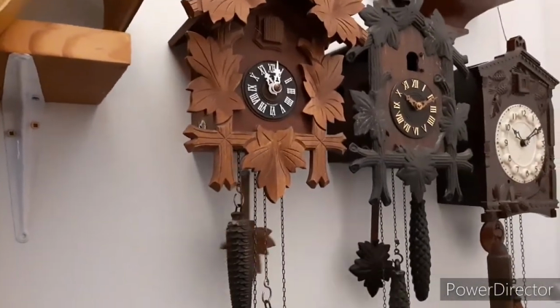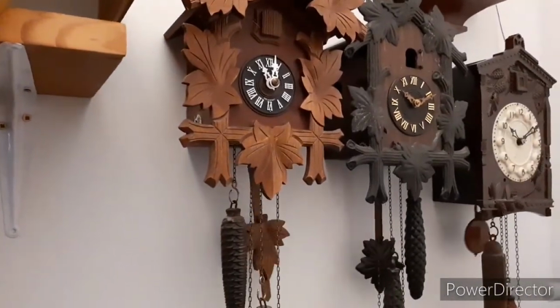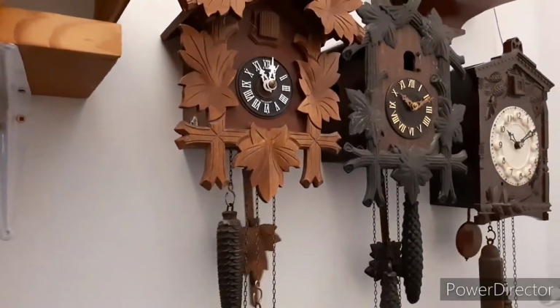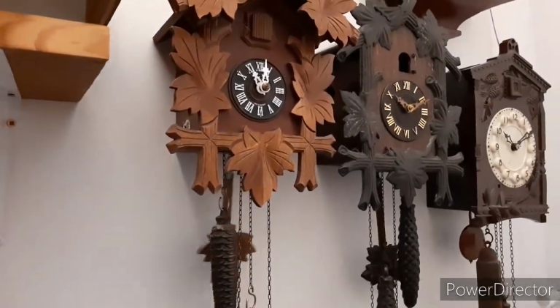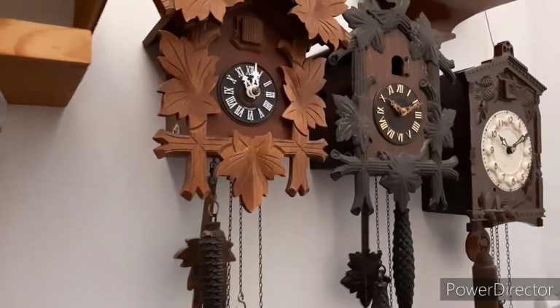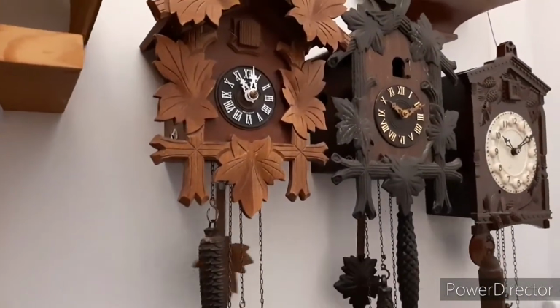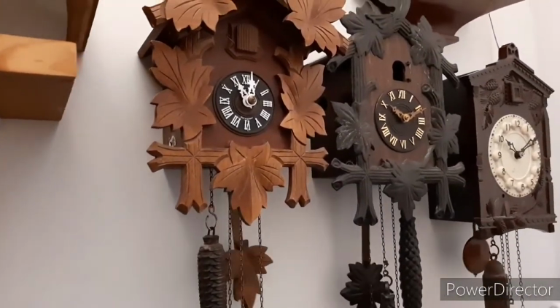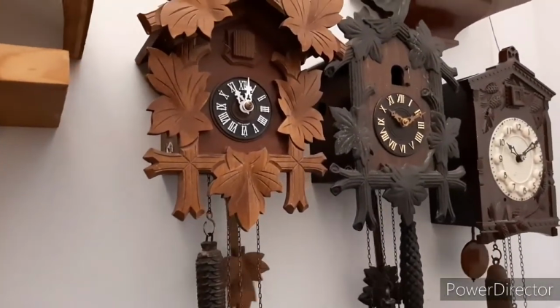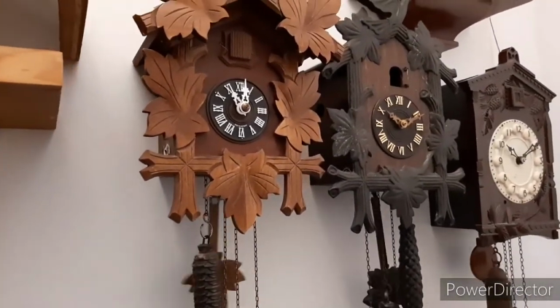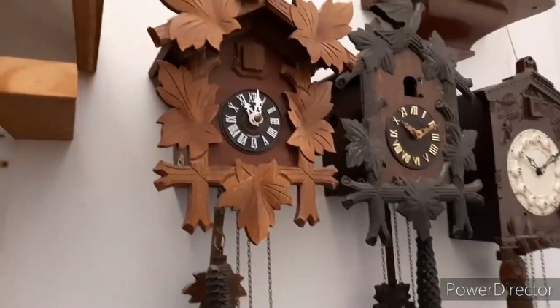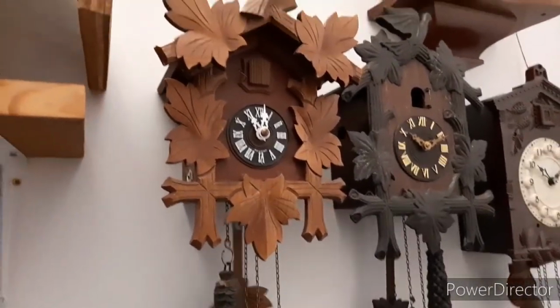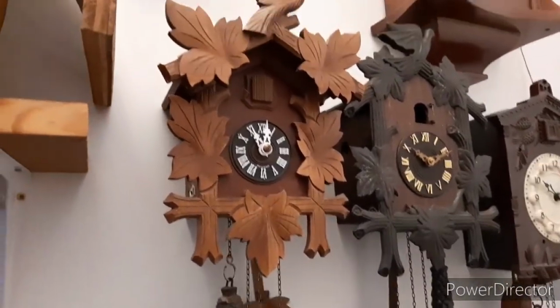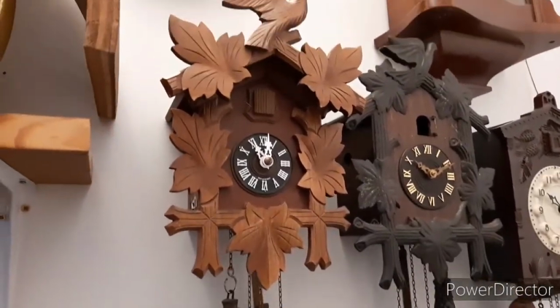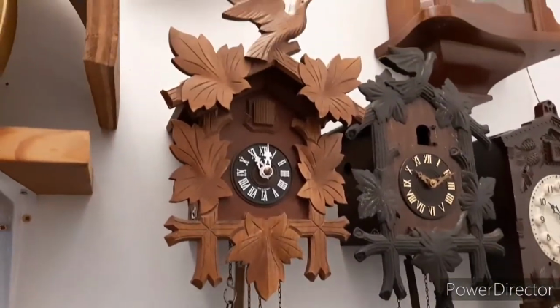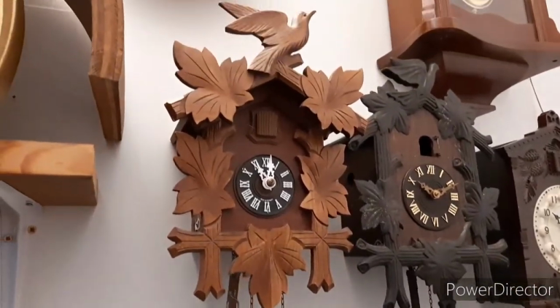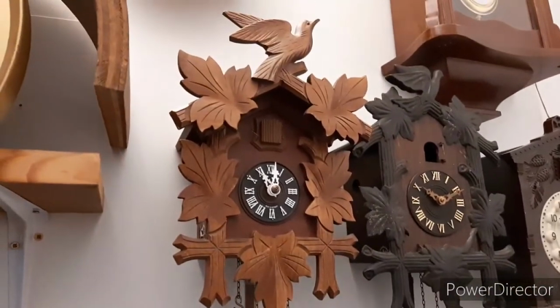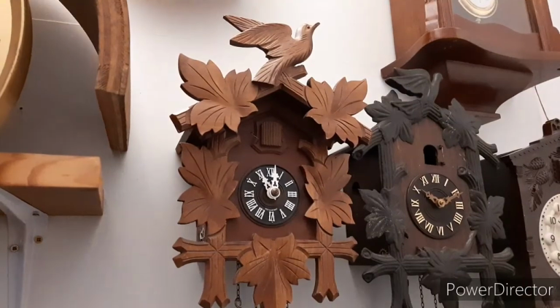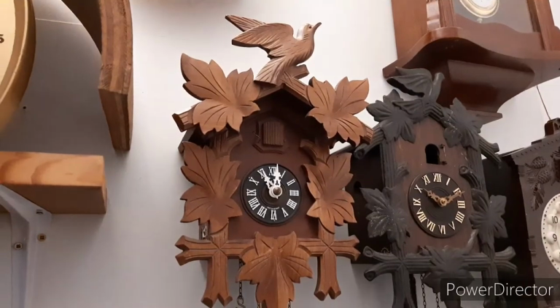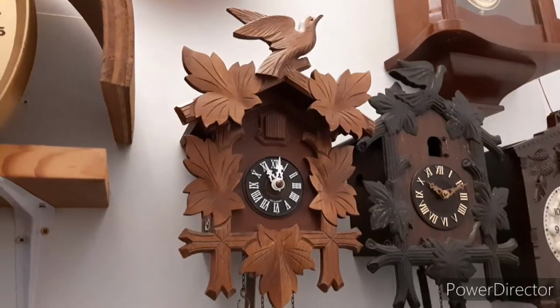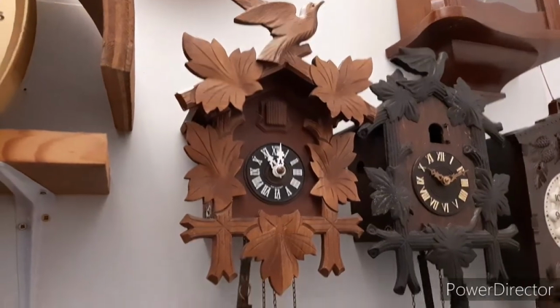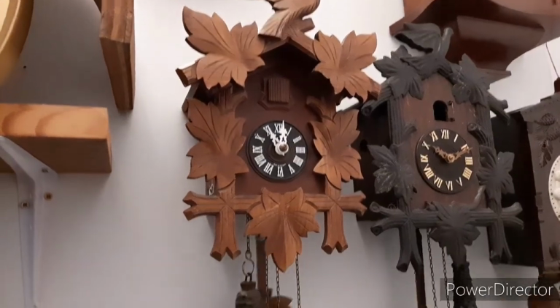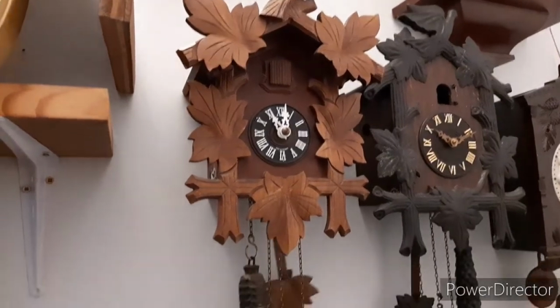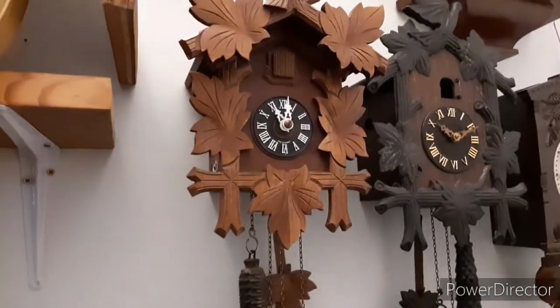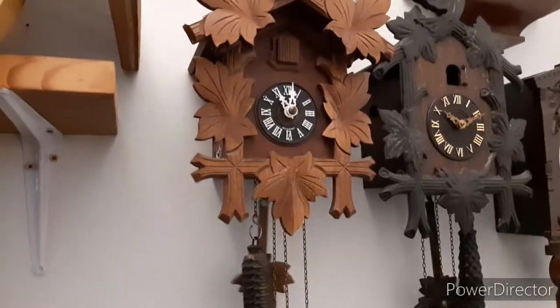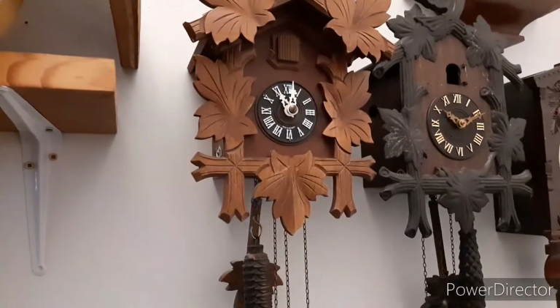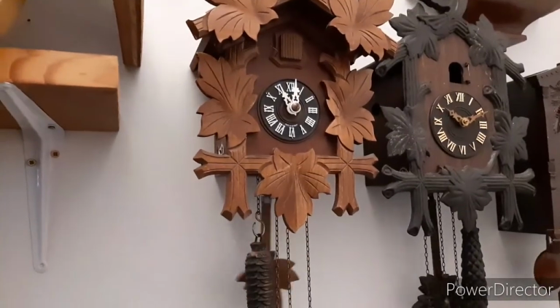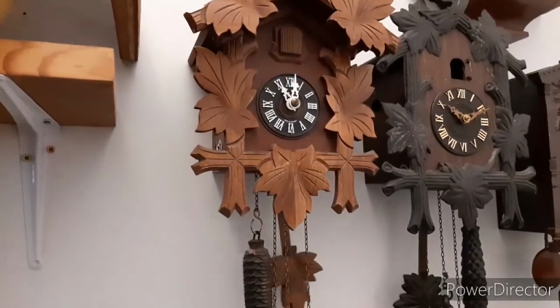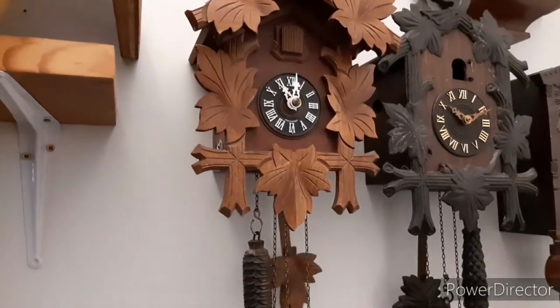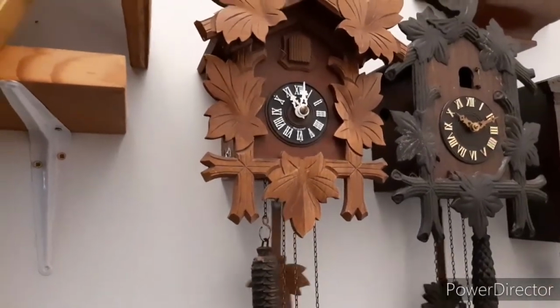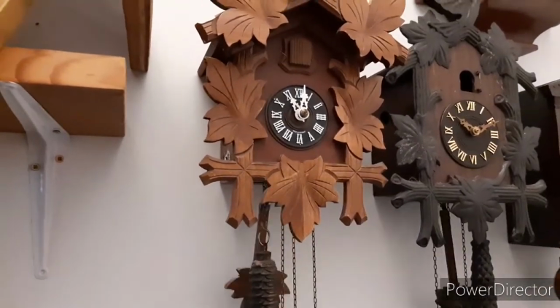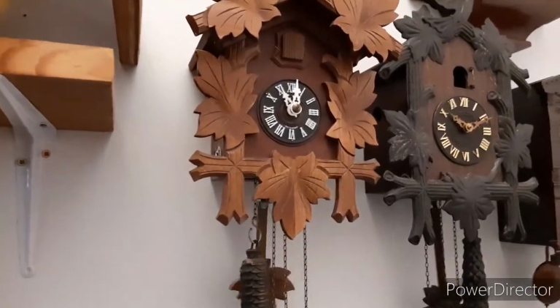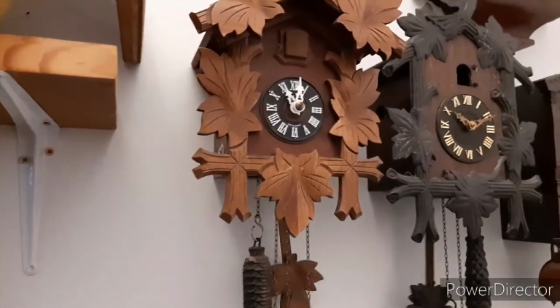It's a very small clock but I actually love it, and I got it for a cheap price.